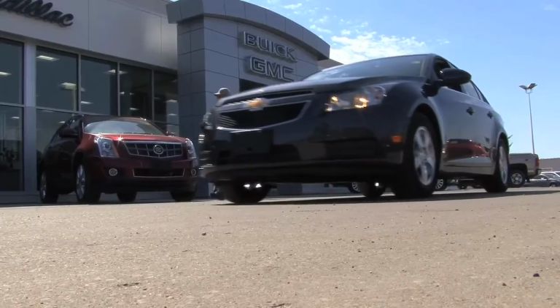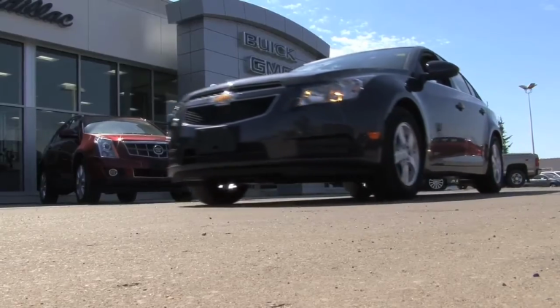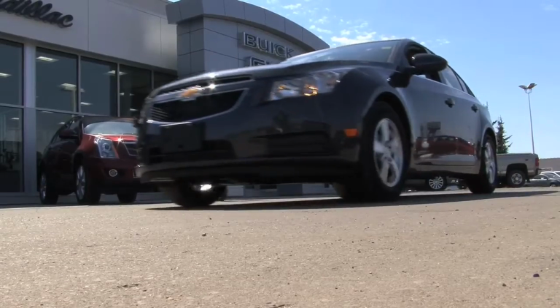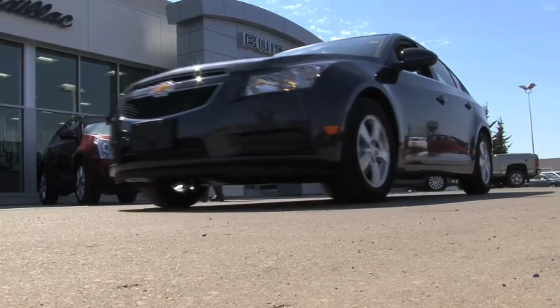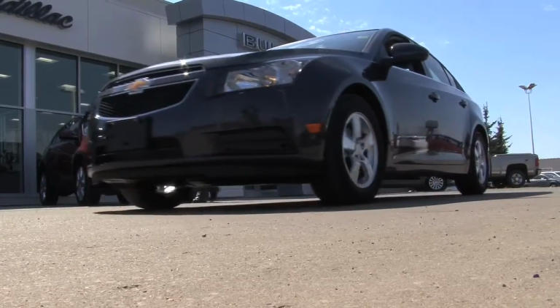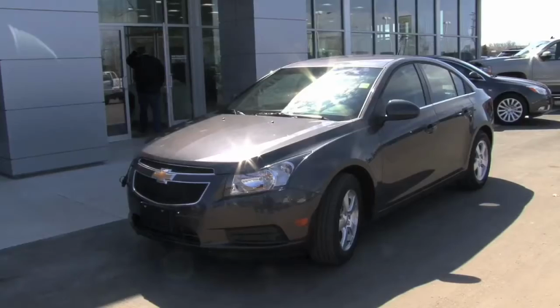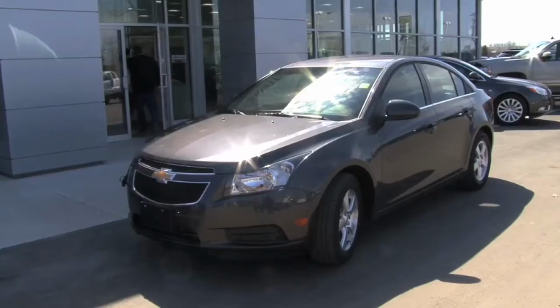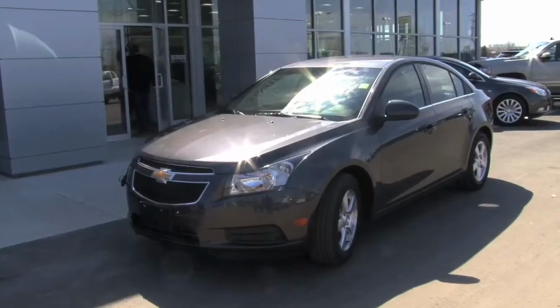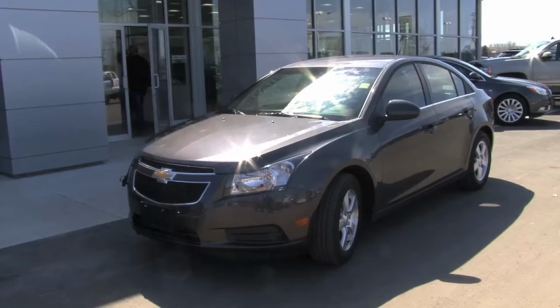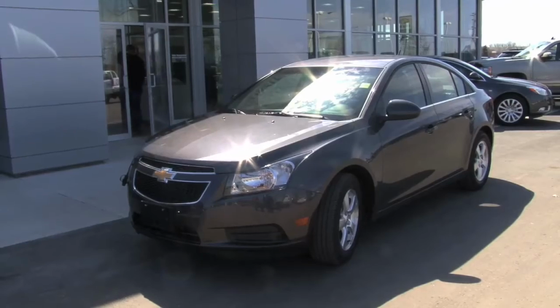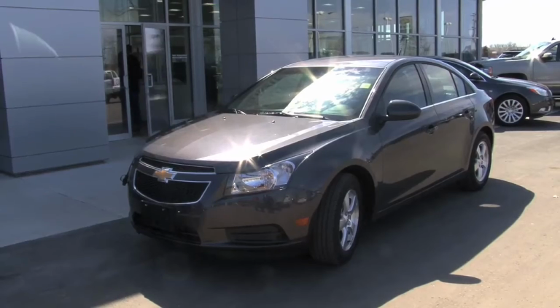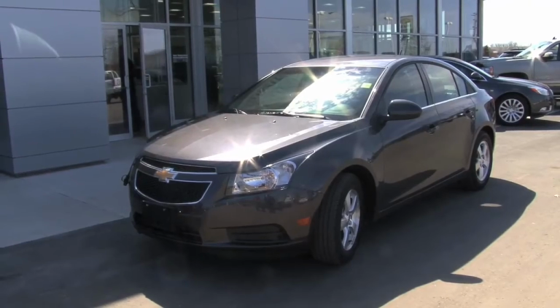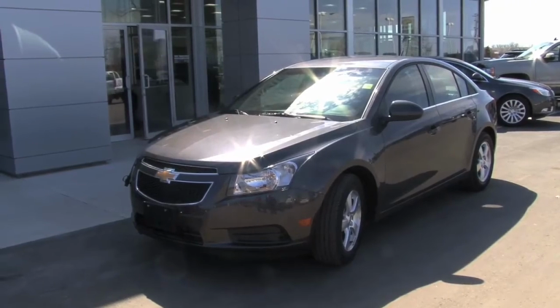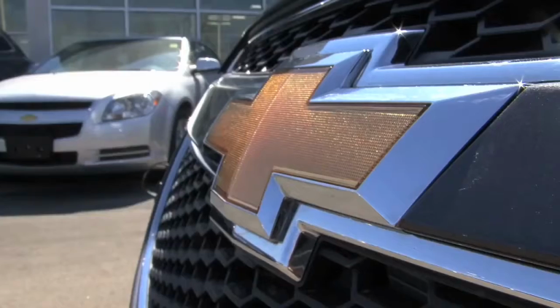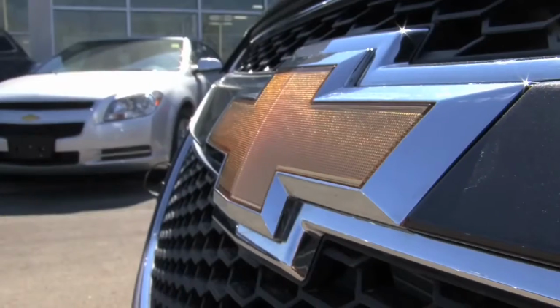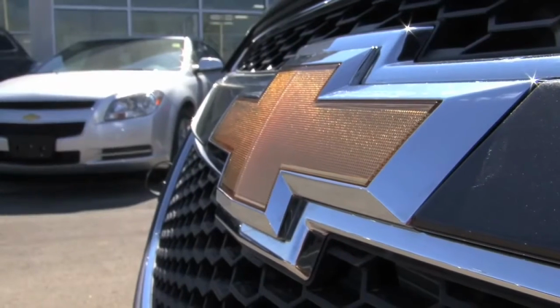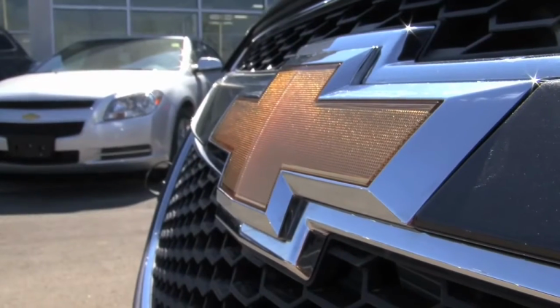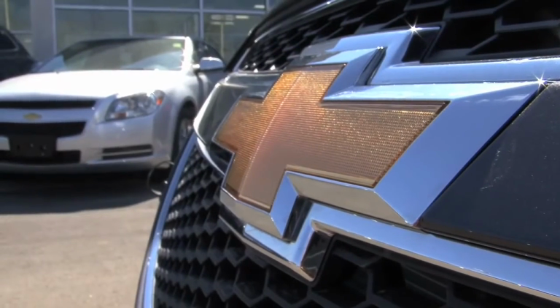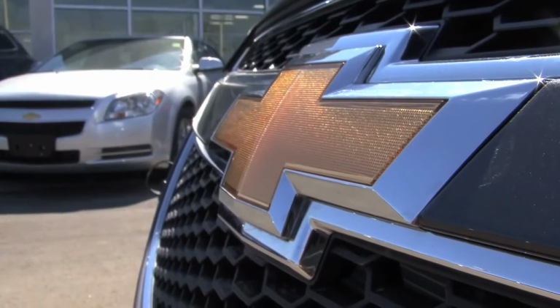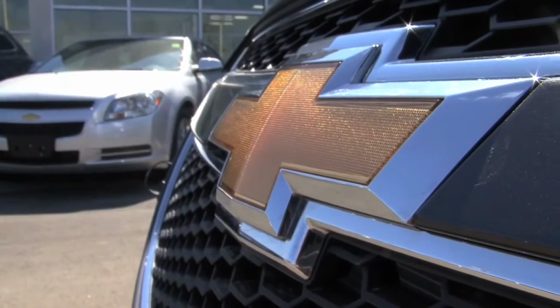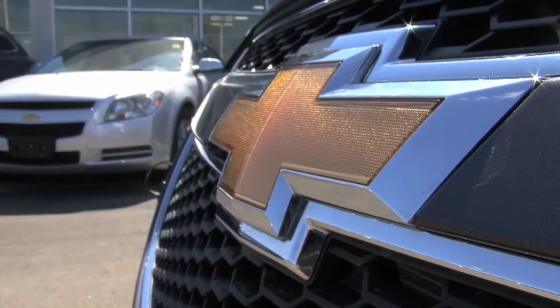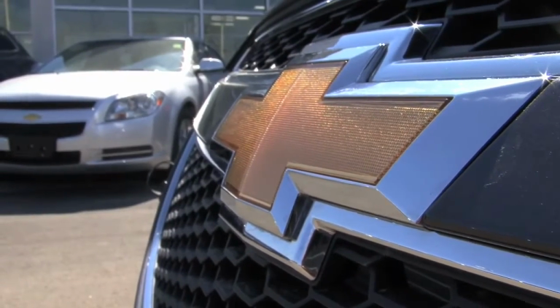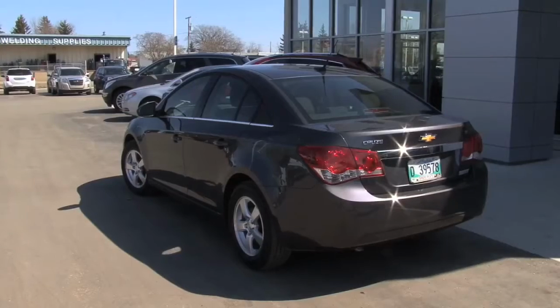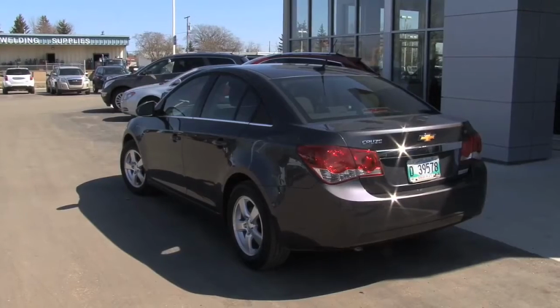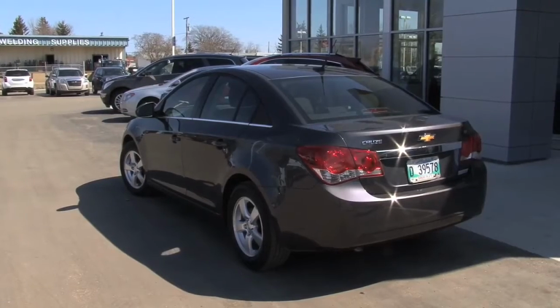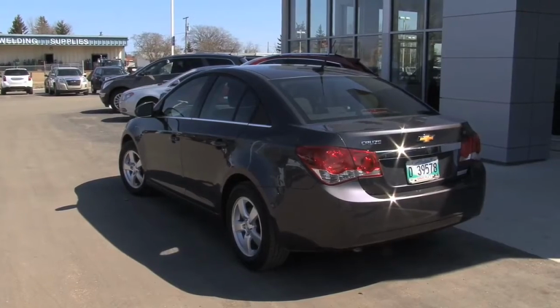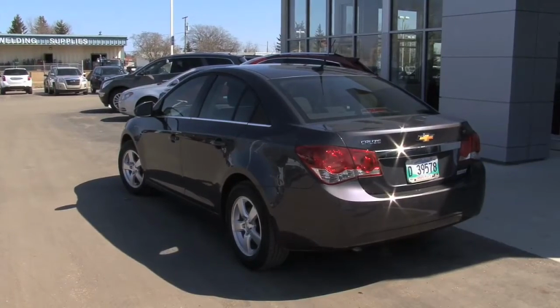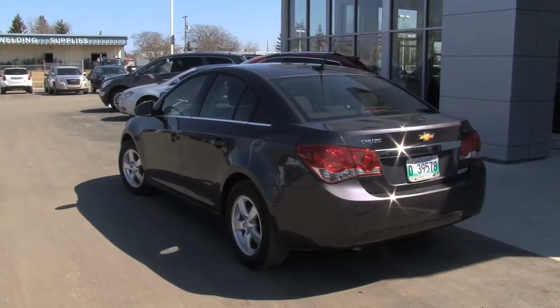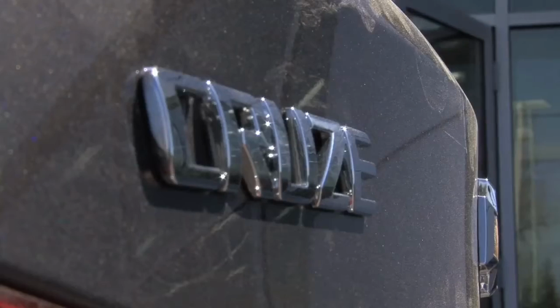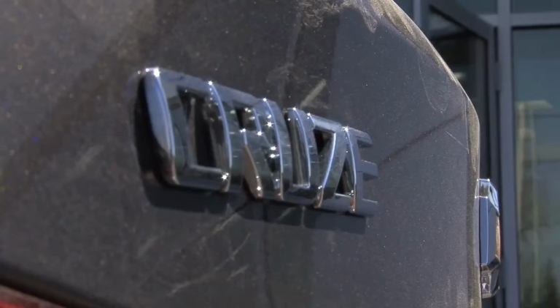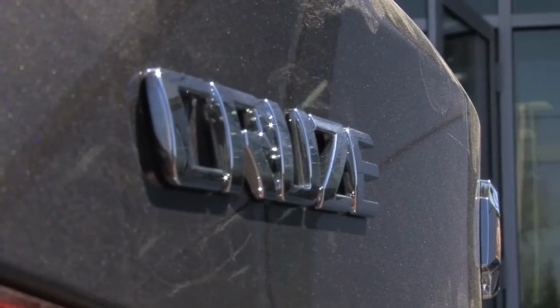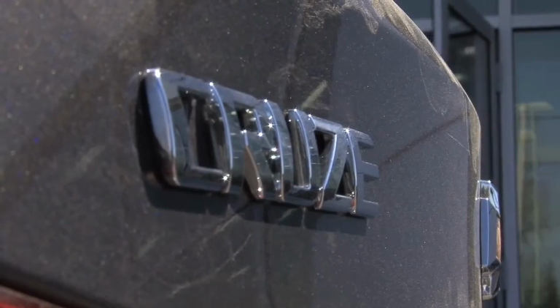Speaking of a cool design, check out the sleek exterior on the Chevy Cruze. This is going to have everybody else on the road looking twice.